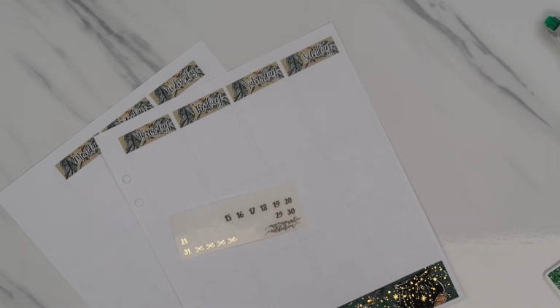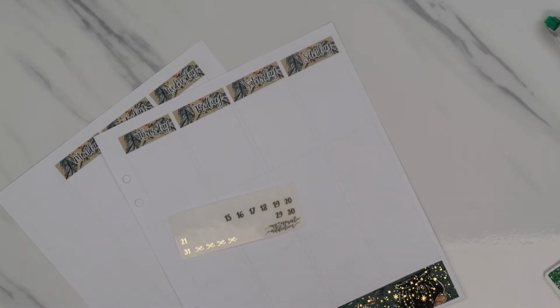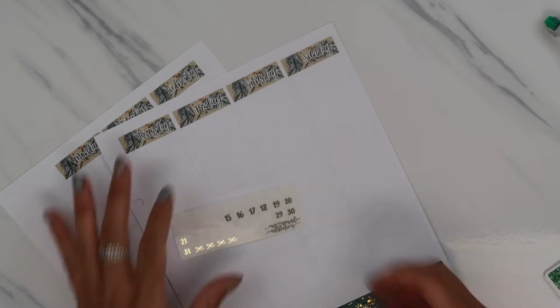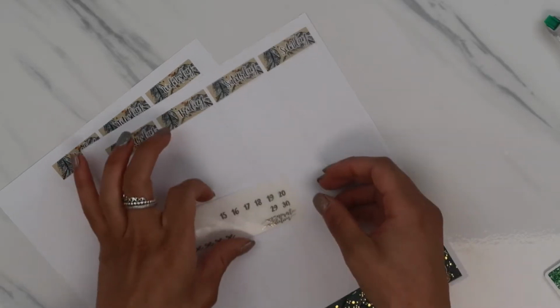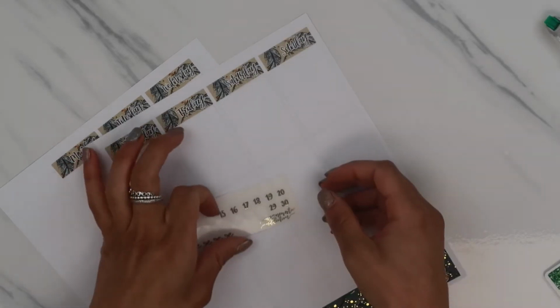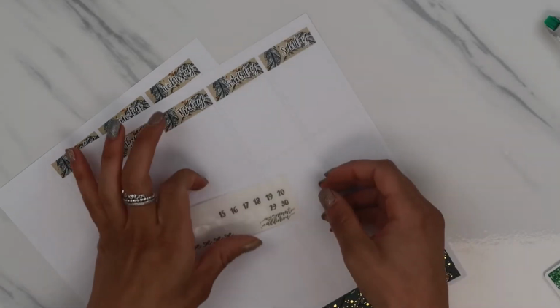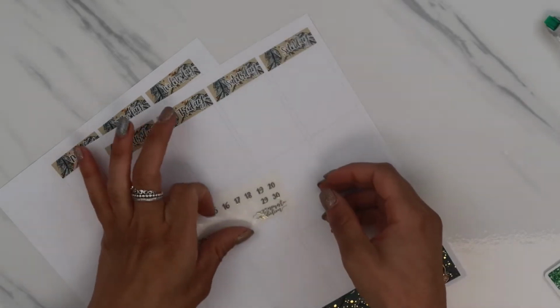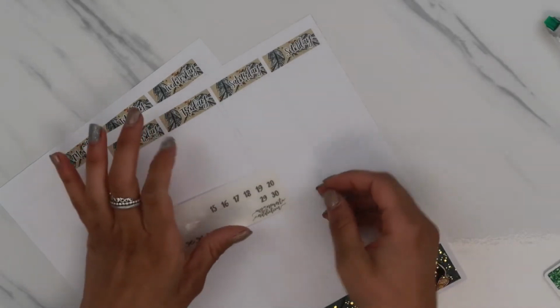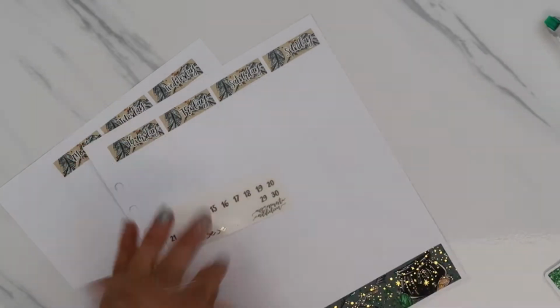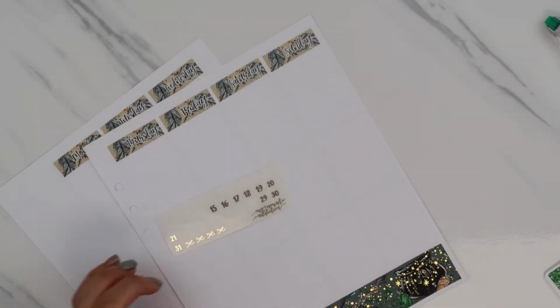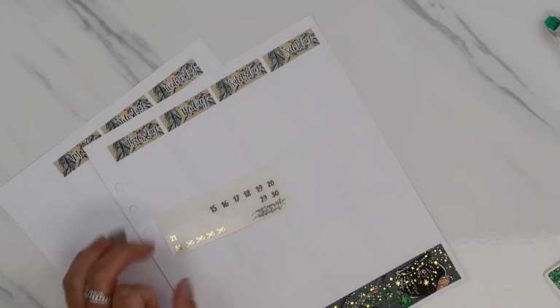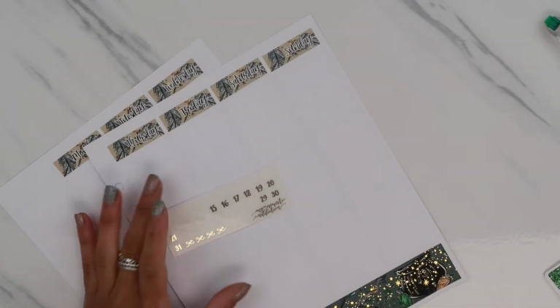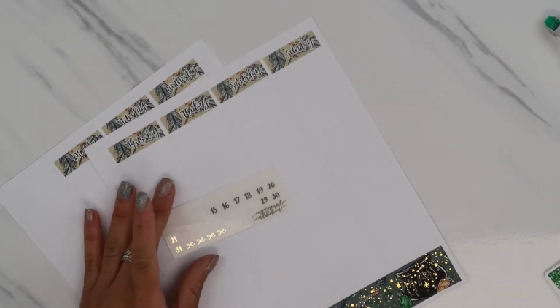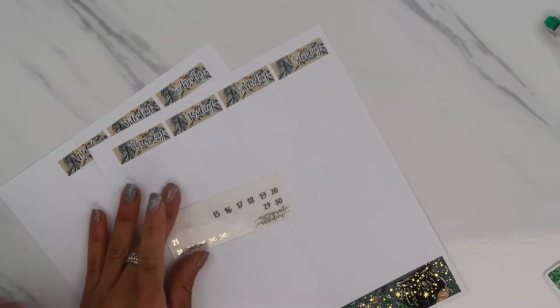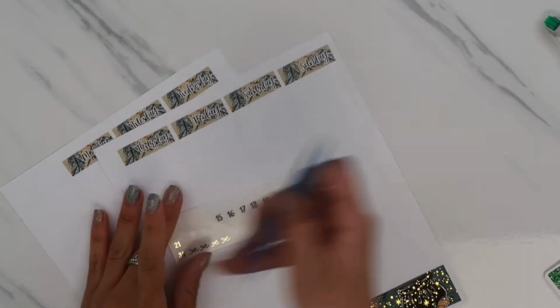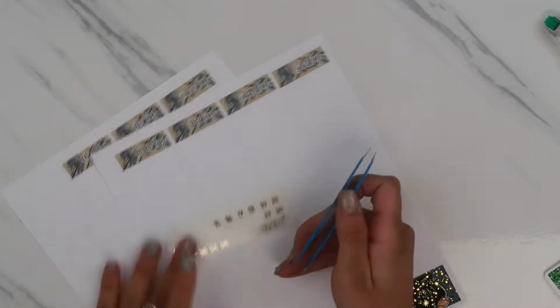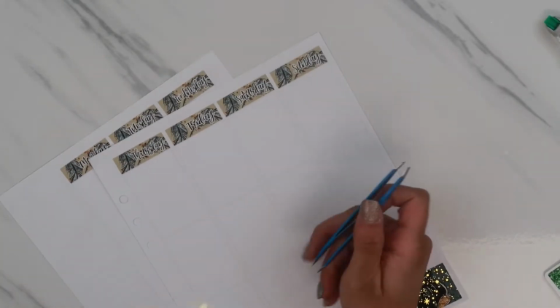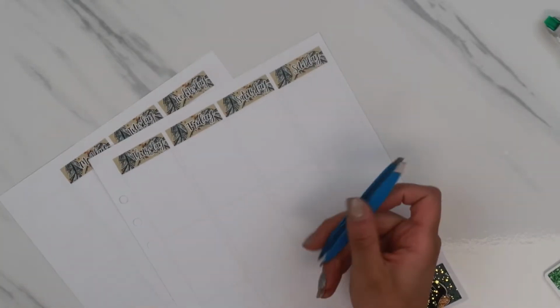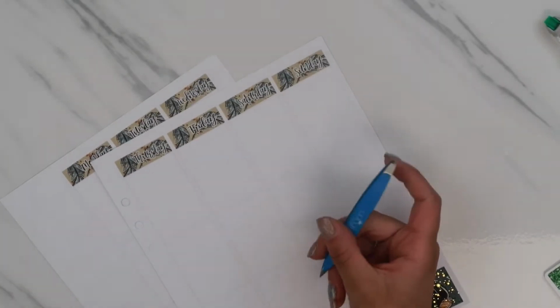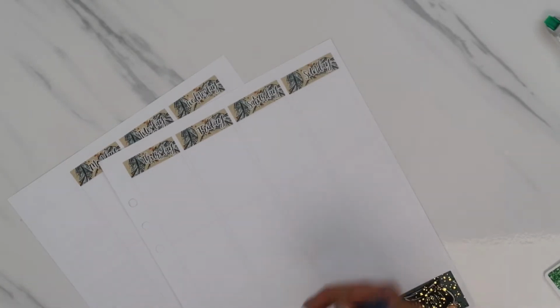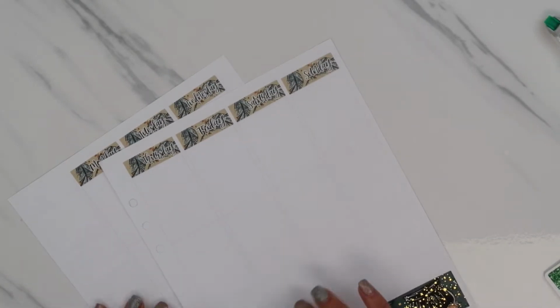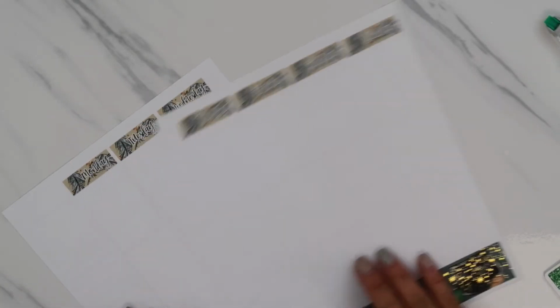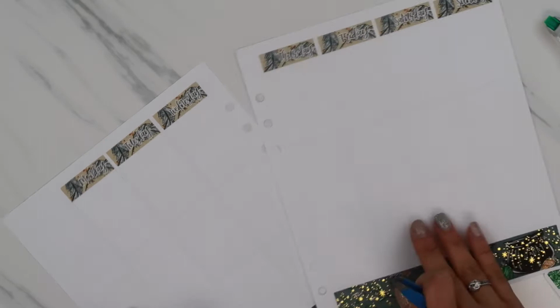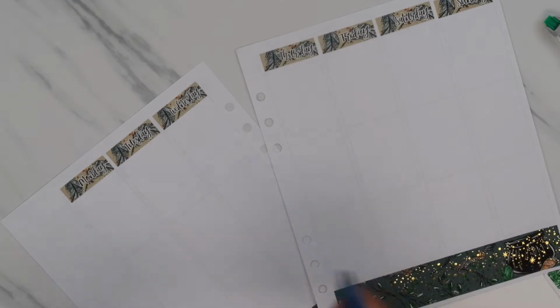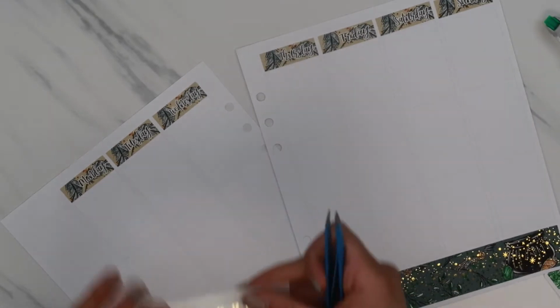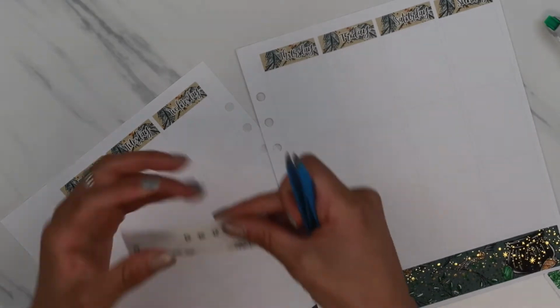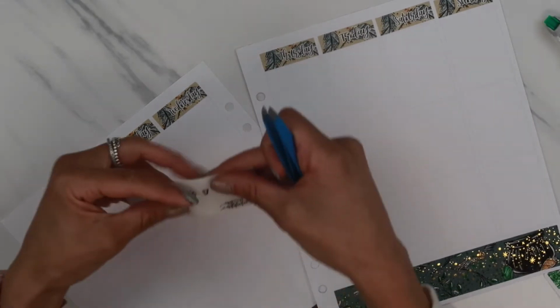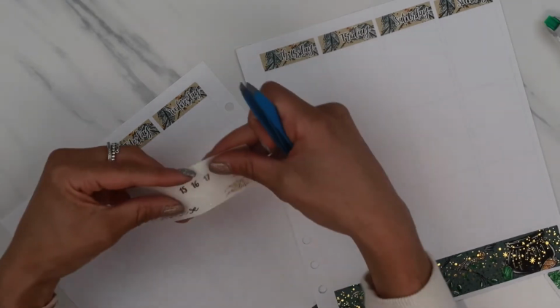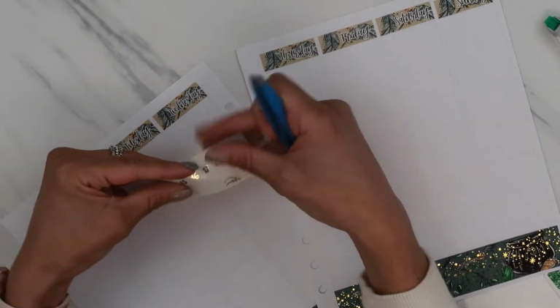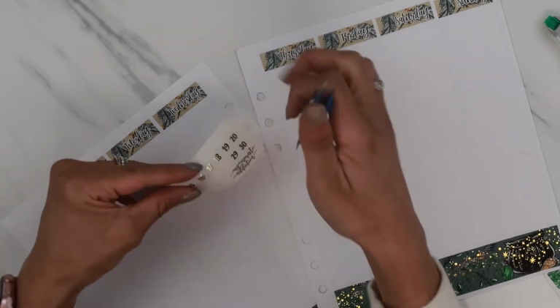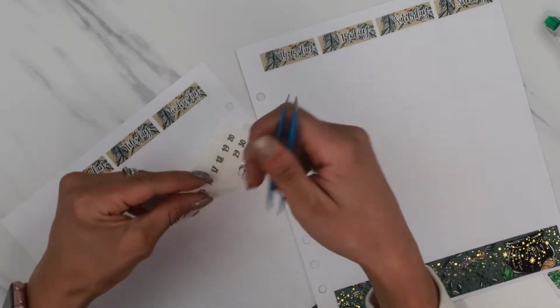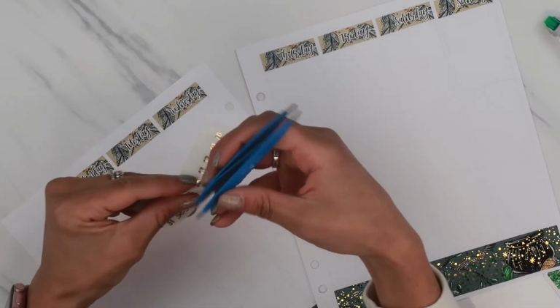I have these date dots - I've been using them every week. They are from My Newest Addiction and I love them.